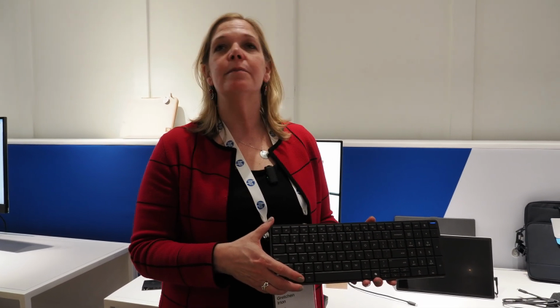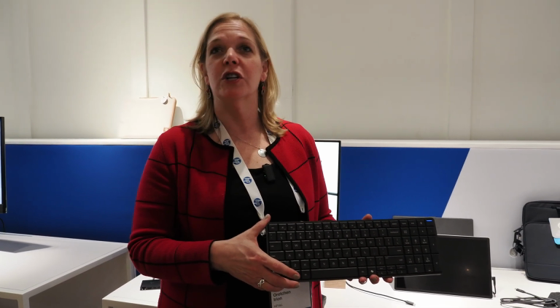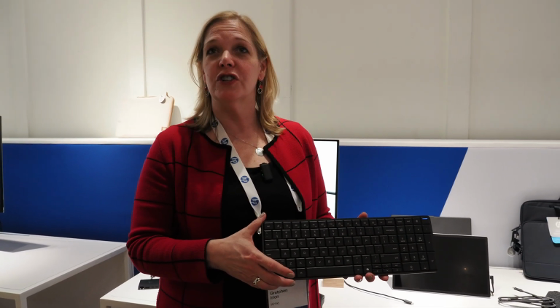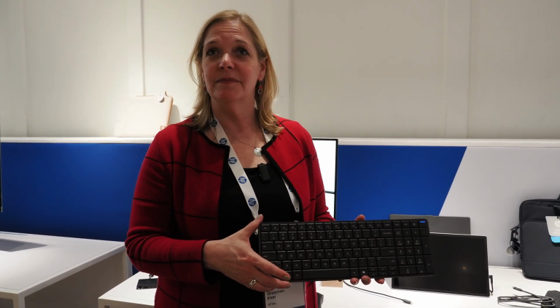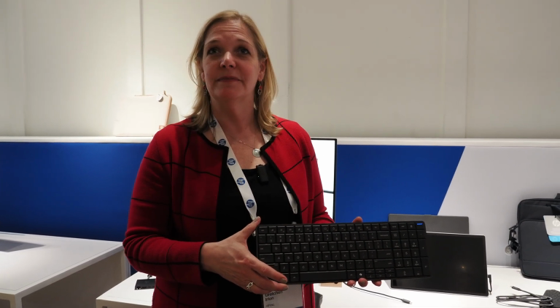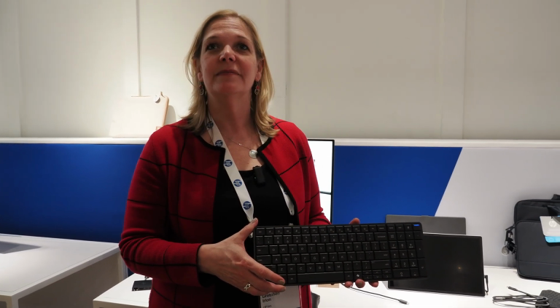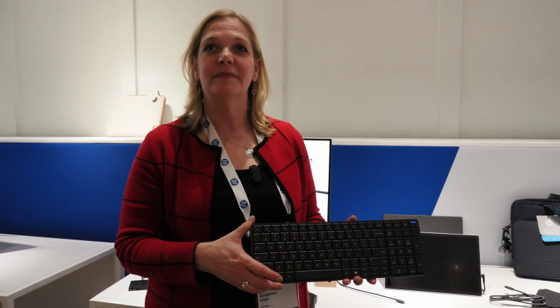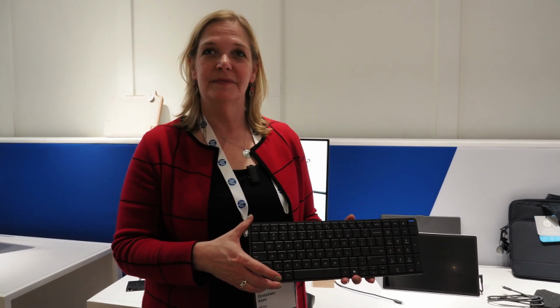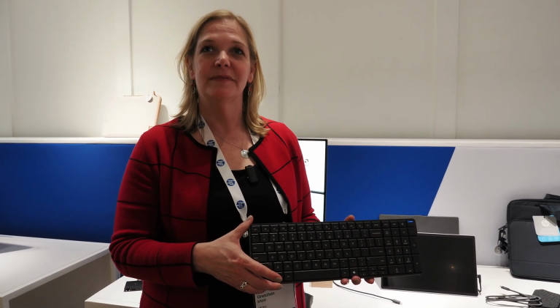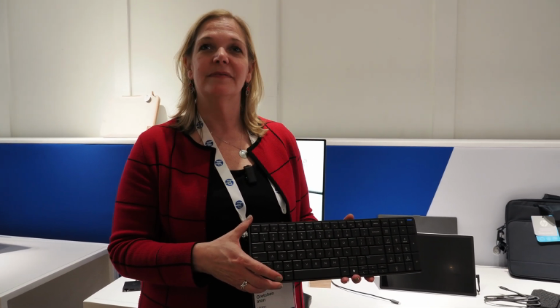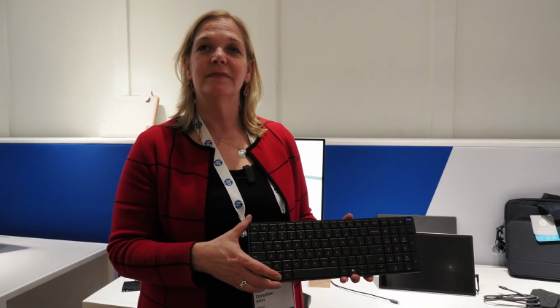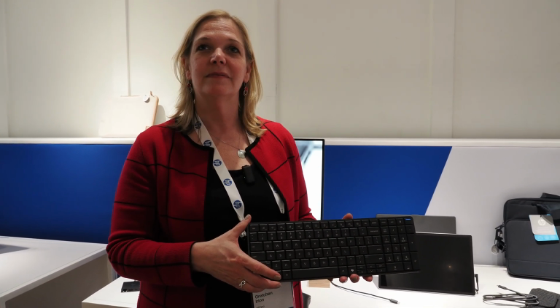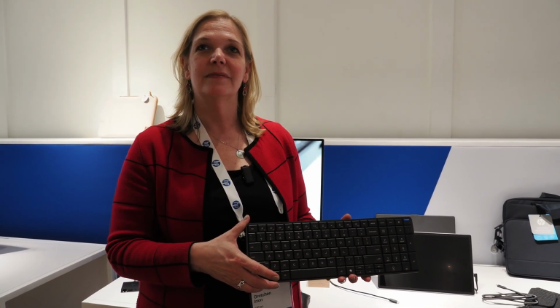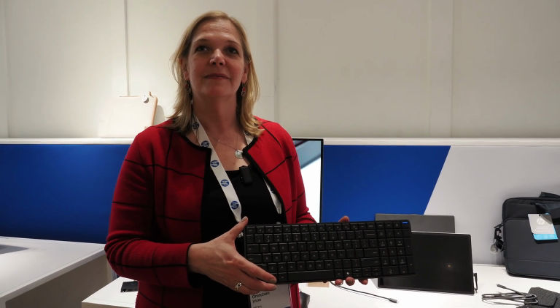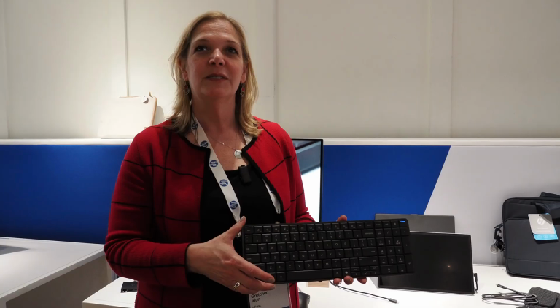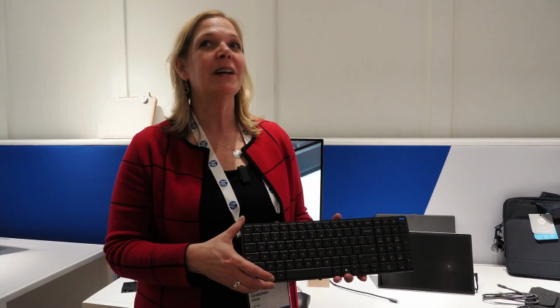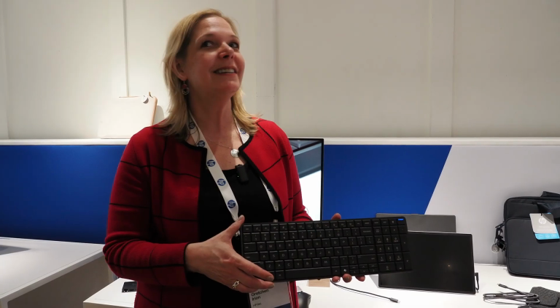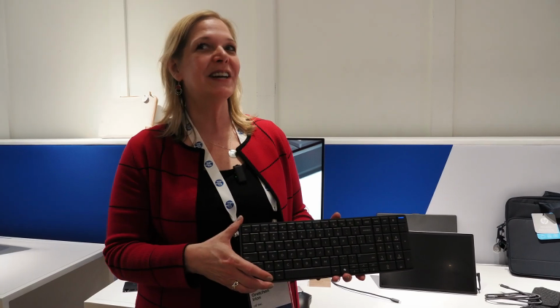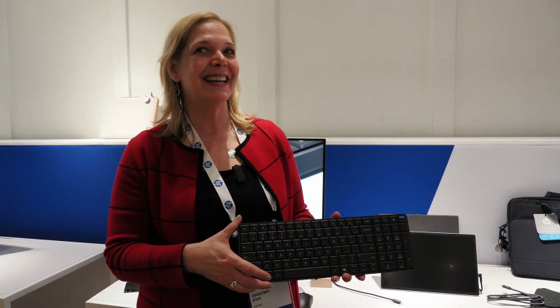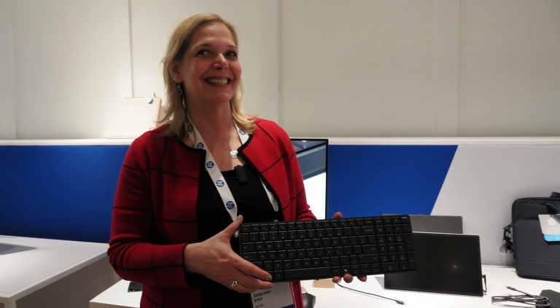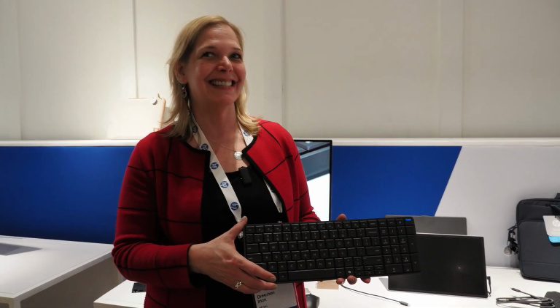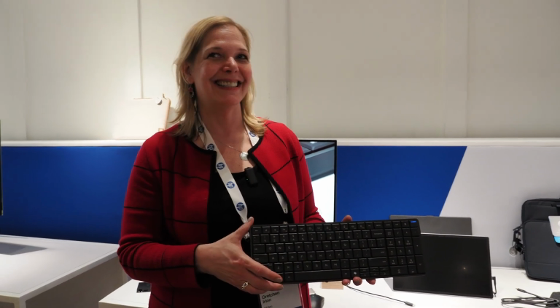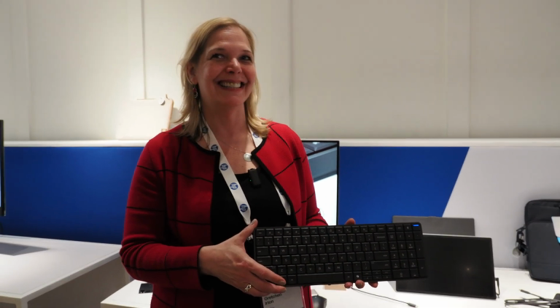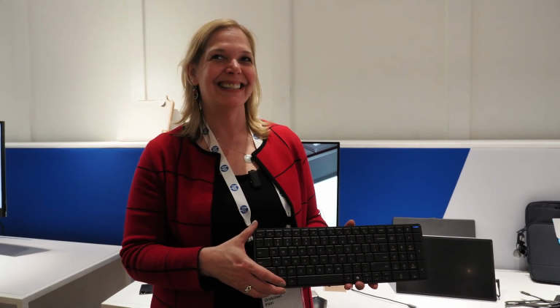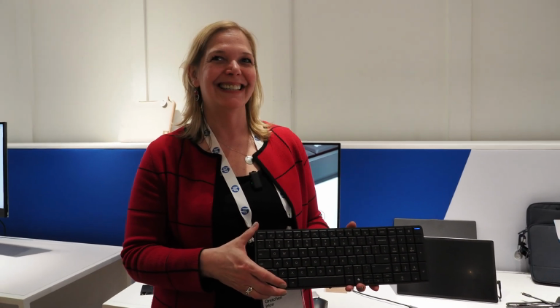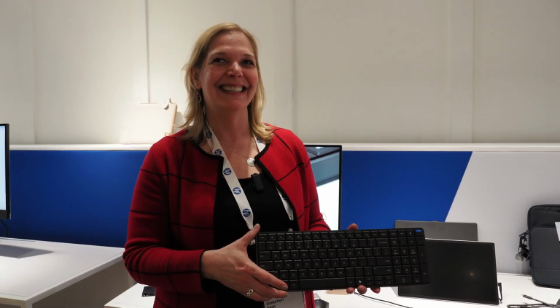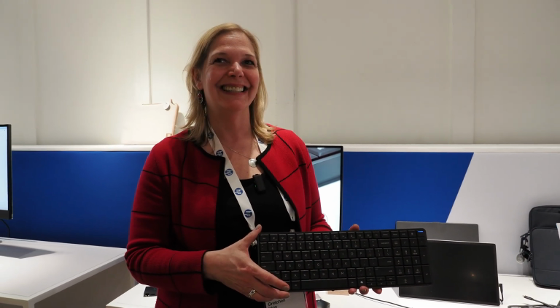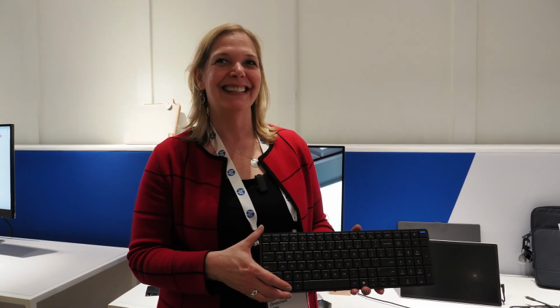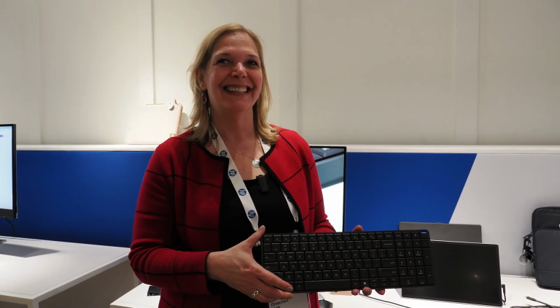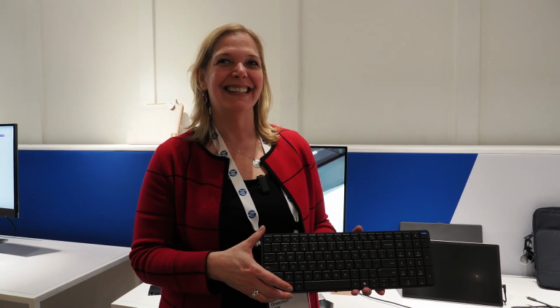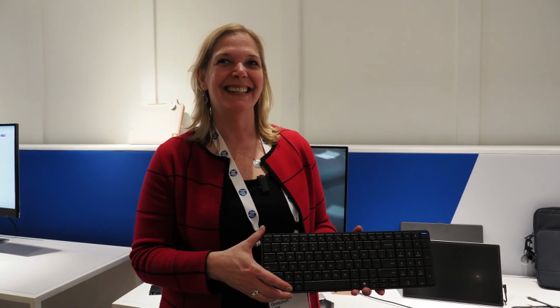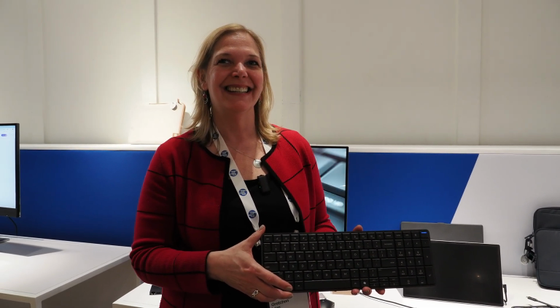Availability is in March. Pricing hasn't been announced yet. Thank you so much, Gretchen!